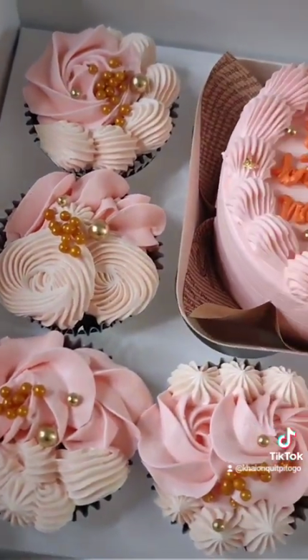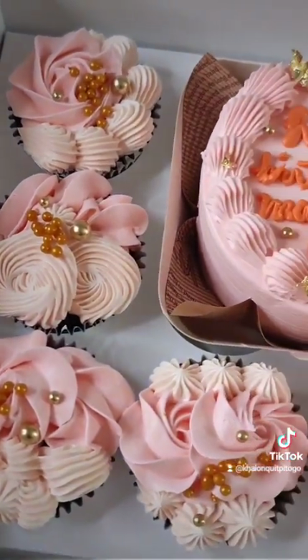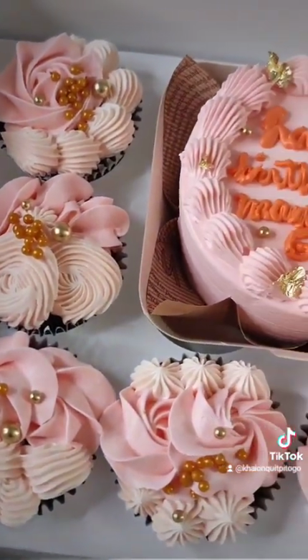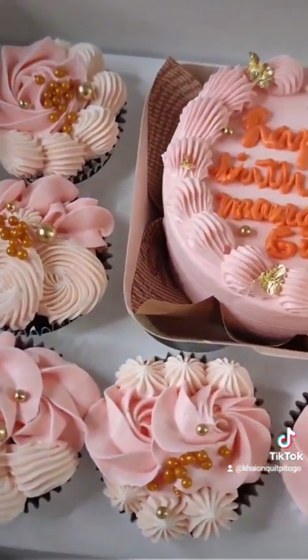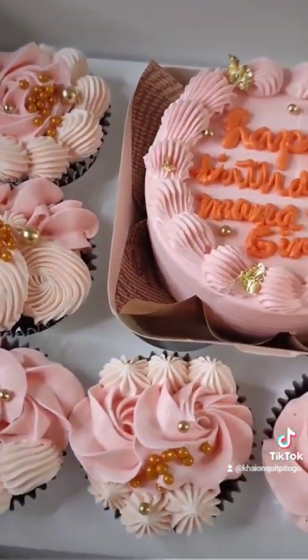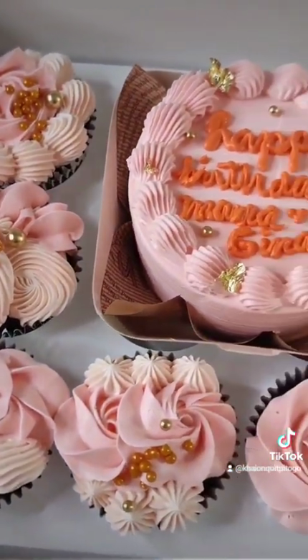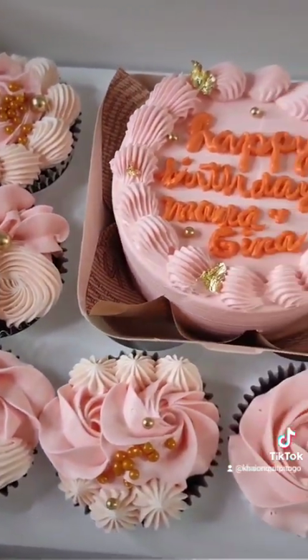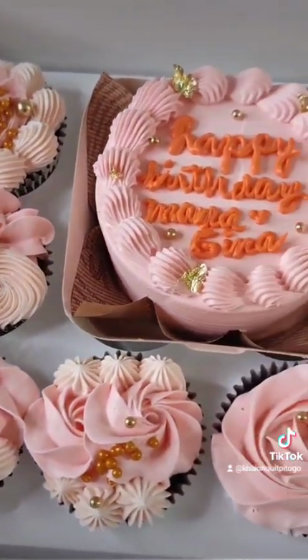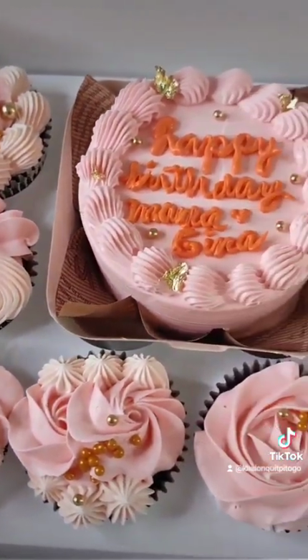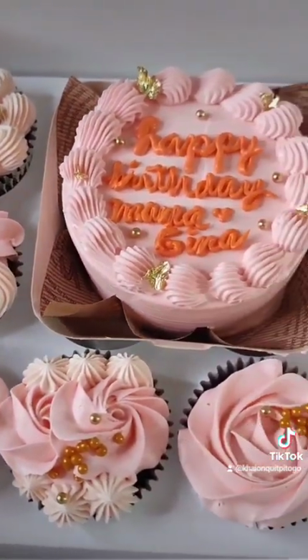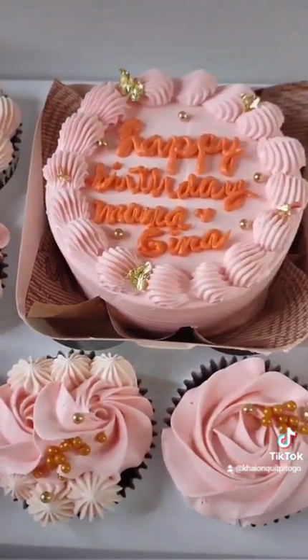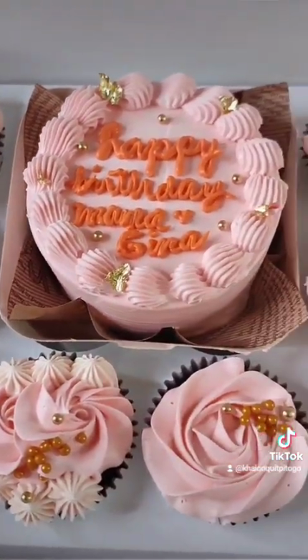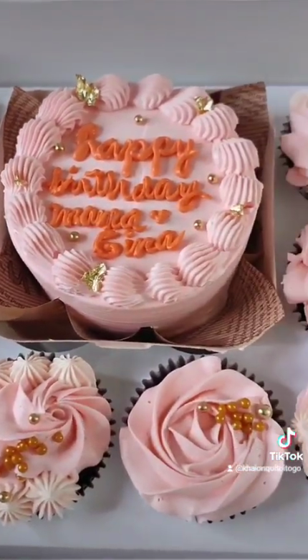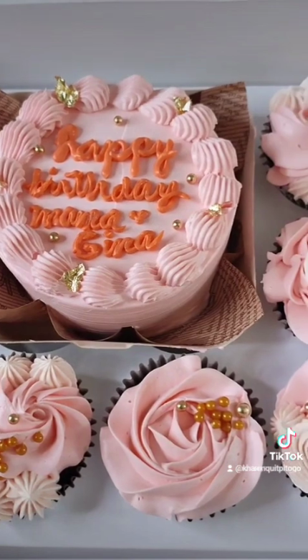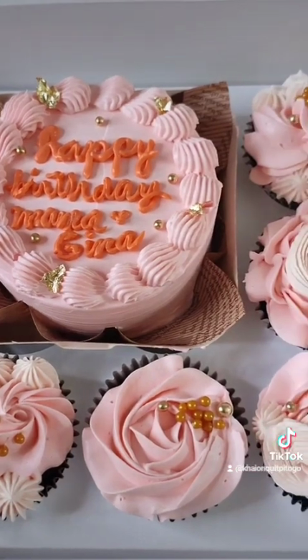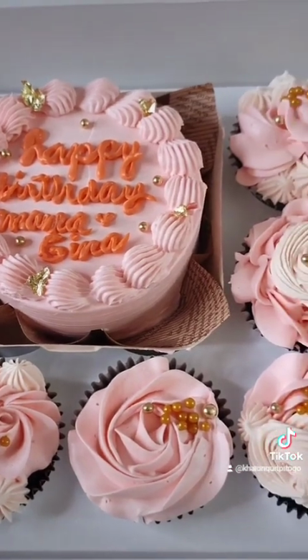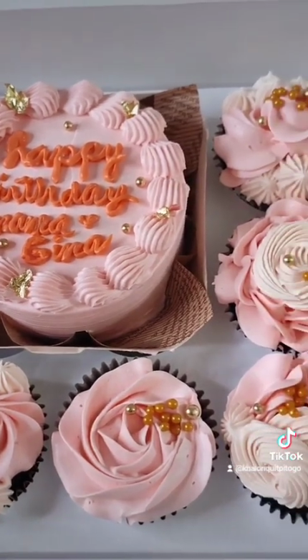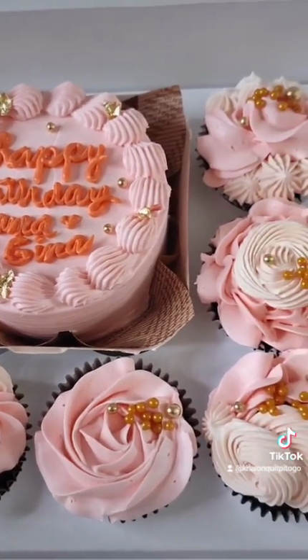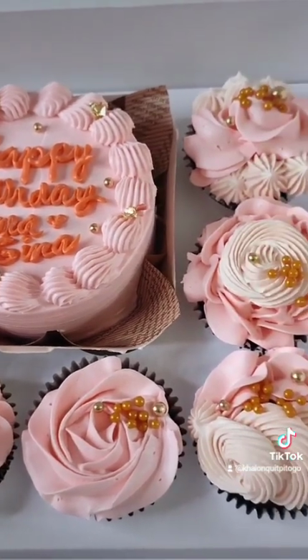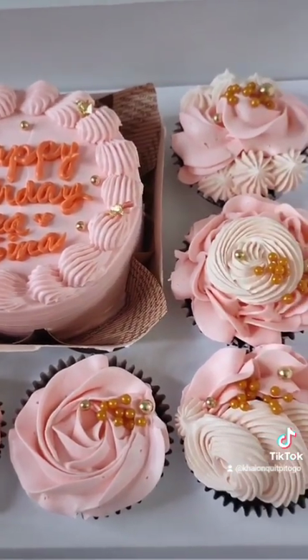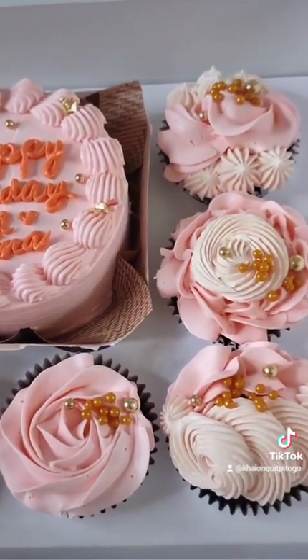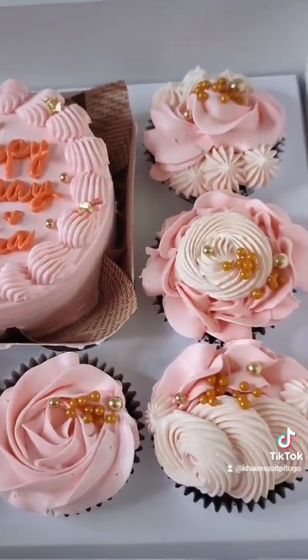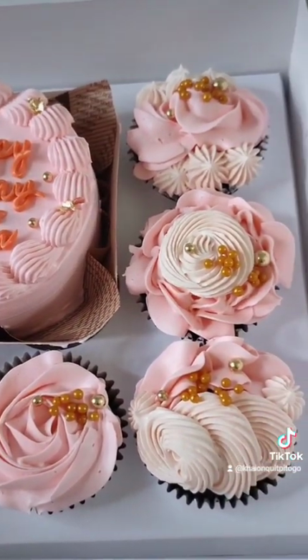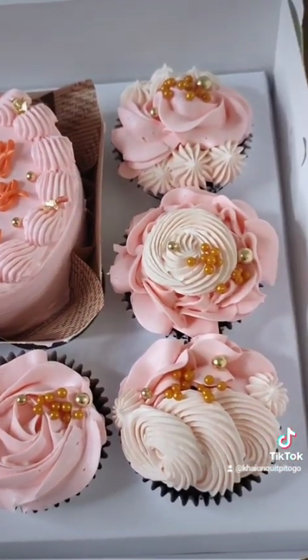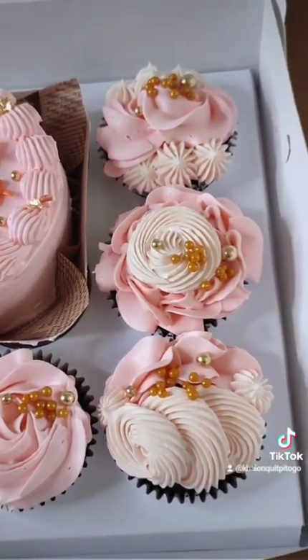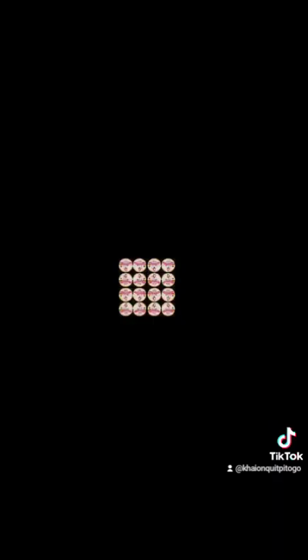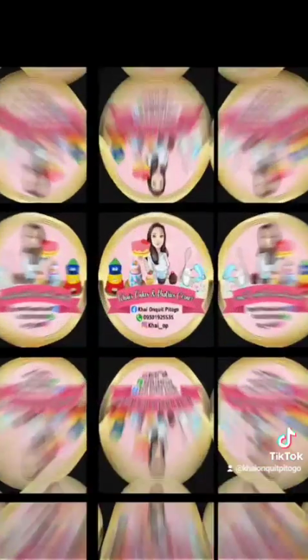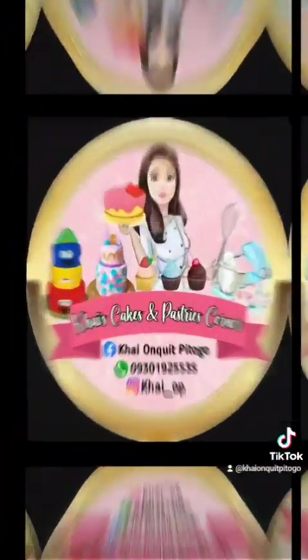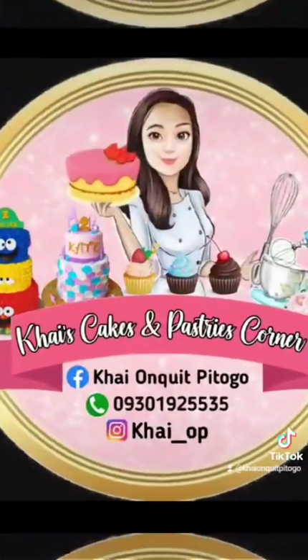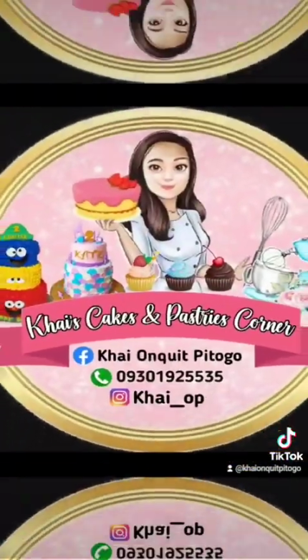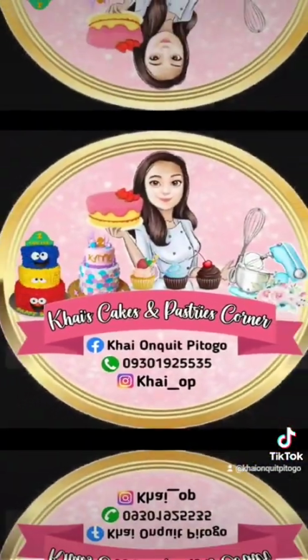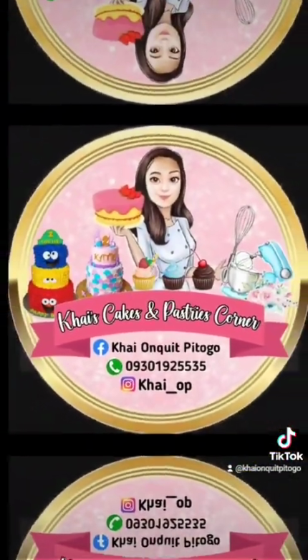Ayan na po ang final outcome natin mga Sue Cakes! O diba? Ang ganda lang ng colors niya. Thank you for watching! Bye! Bye!